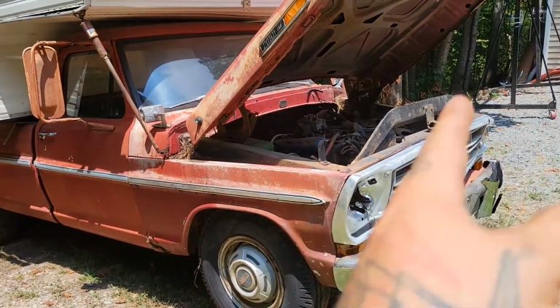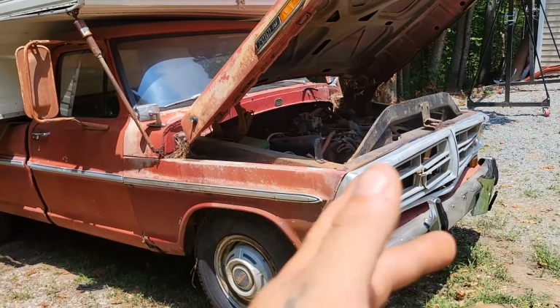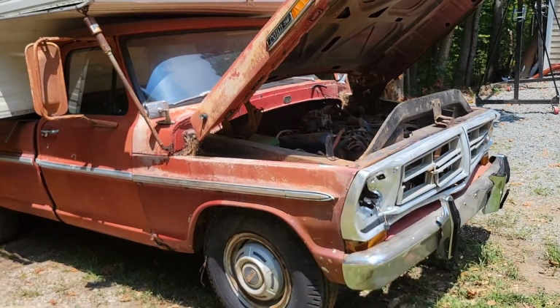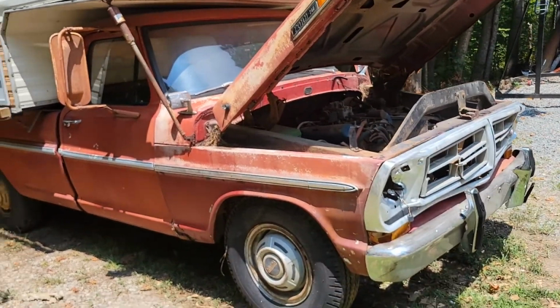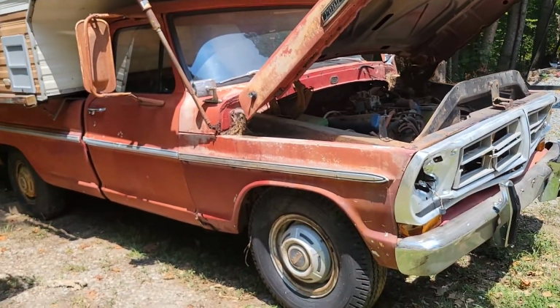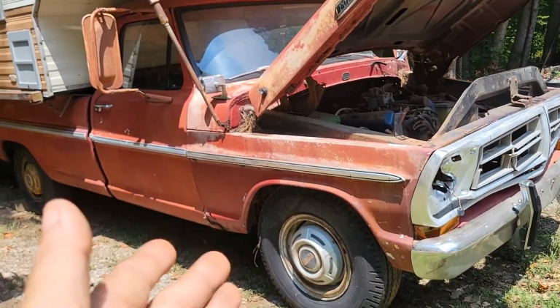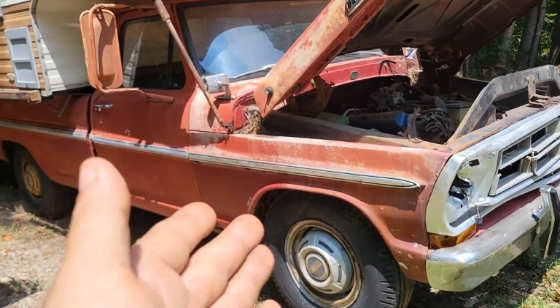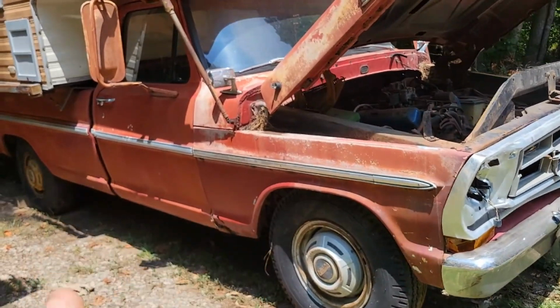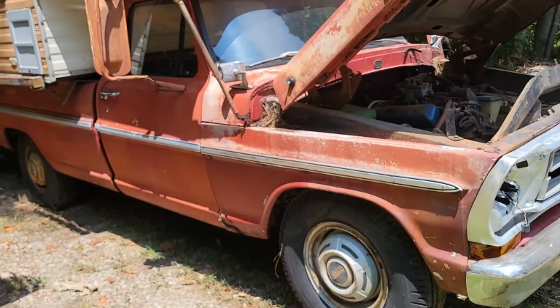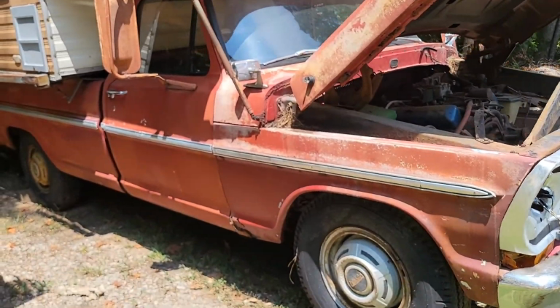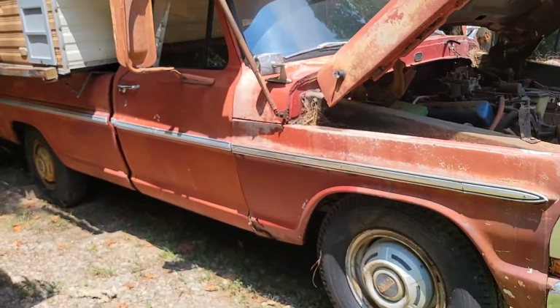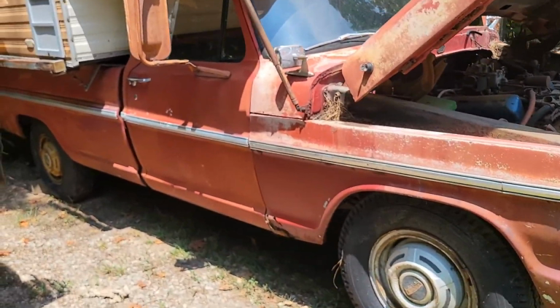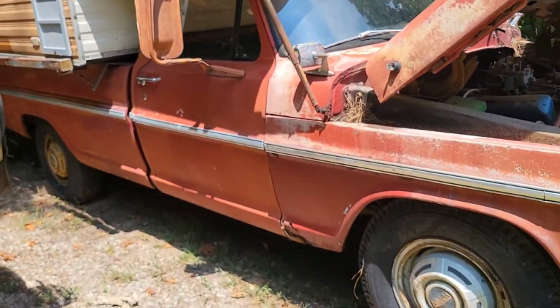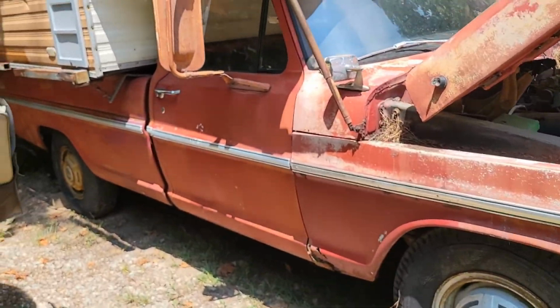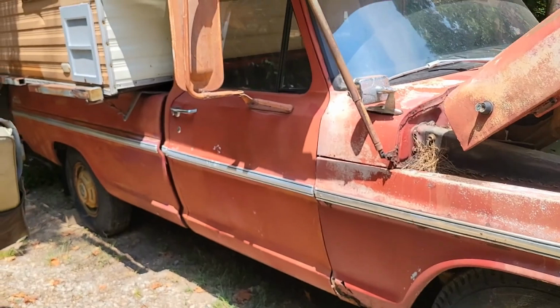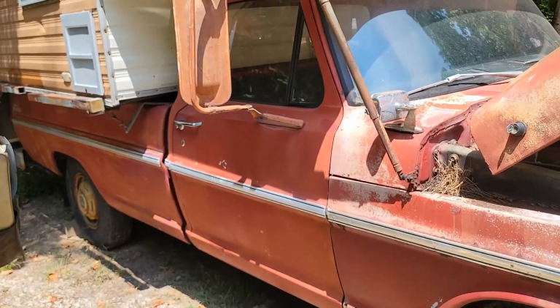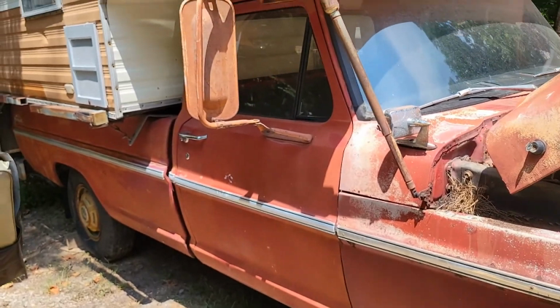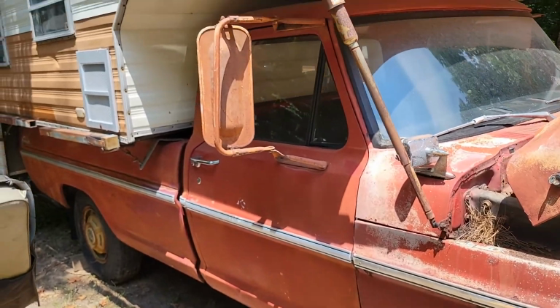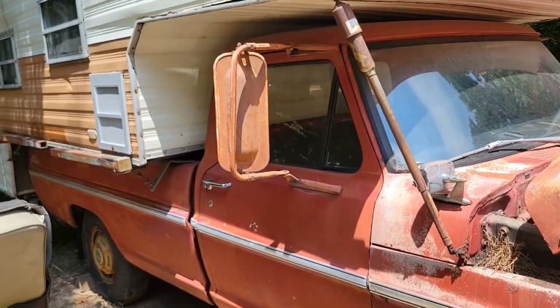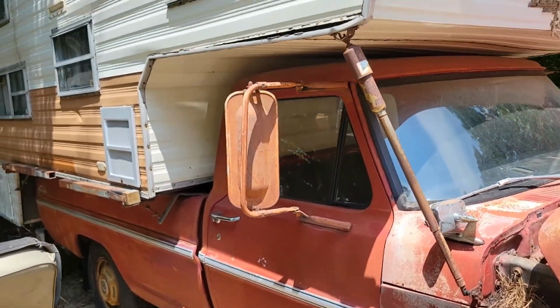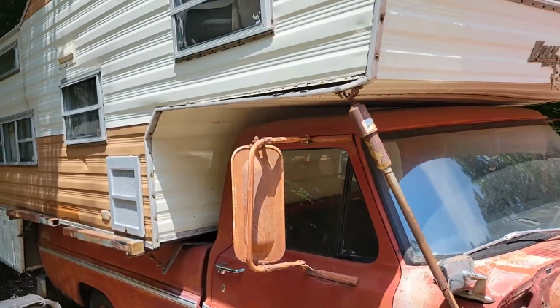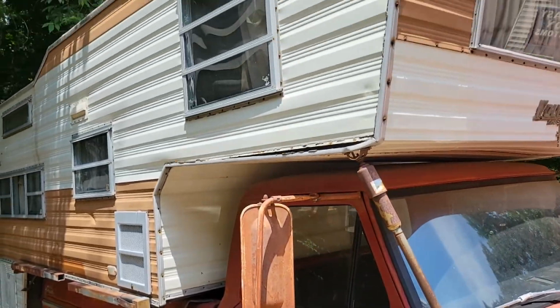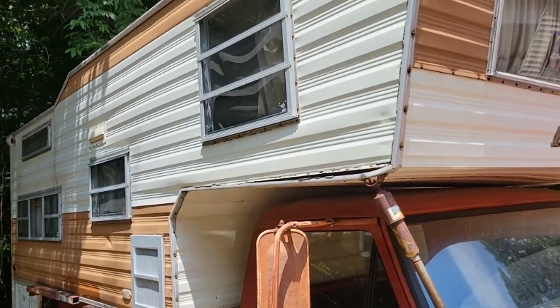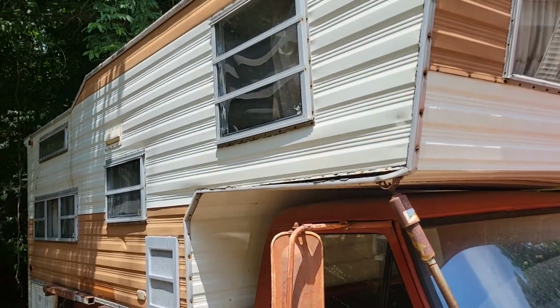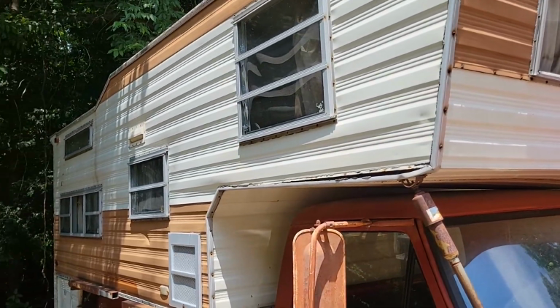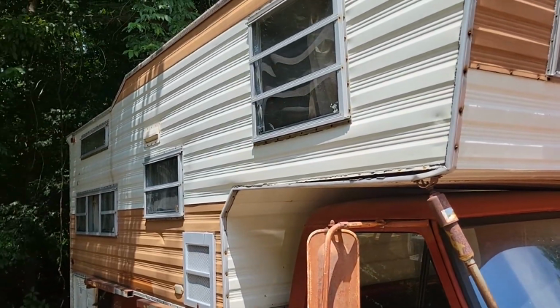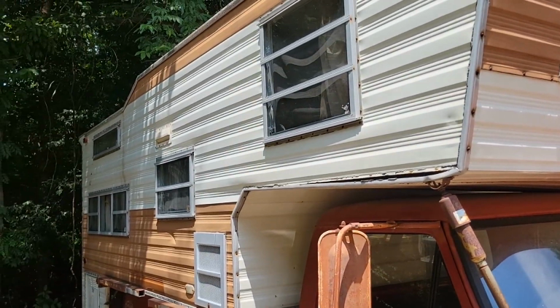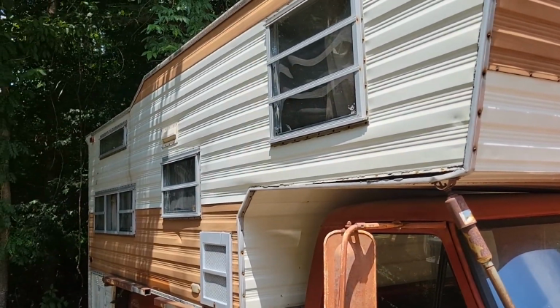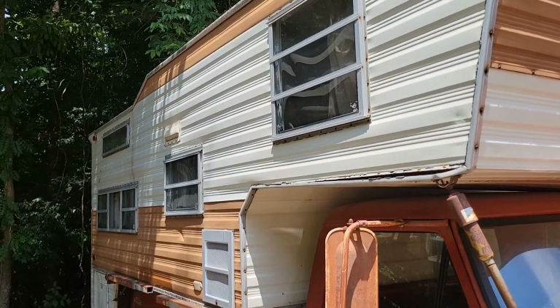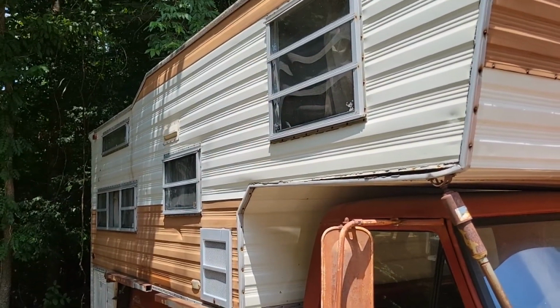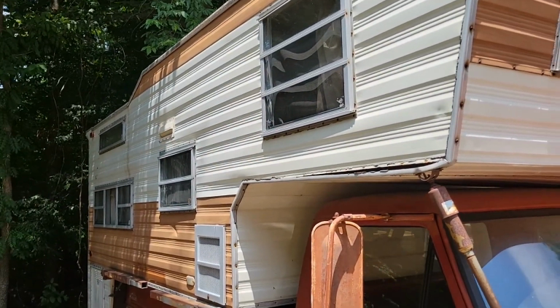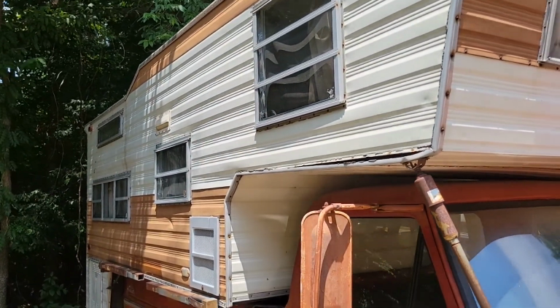It needs a grill and it needs some minor rust repair in the floors and bottom of the fender, but I see potential.